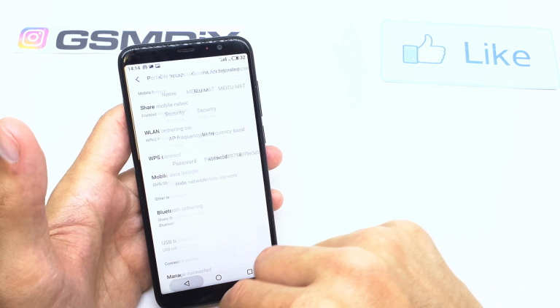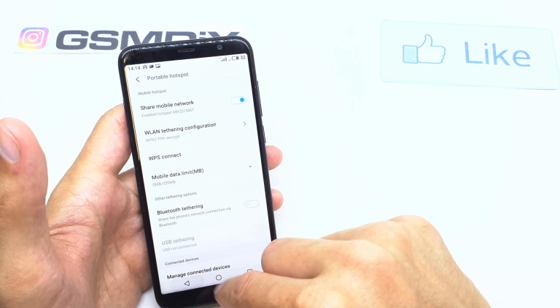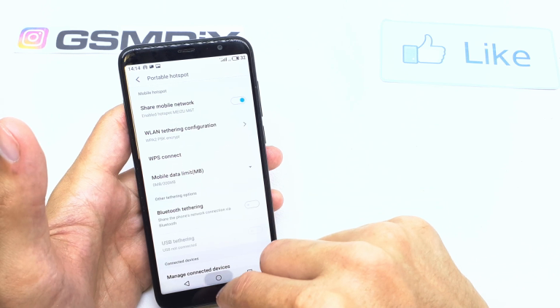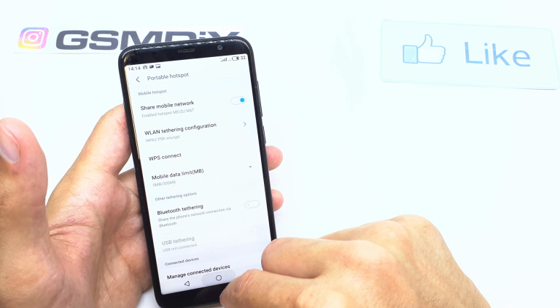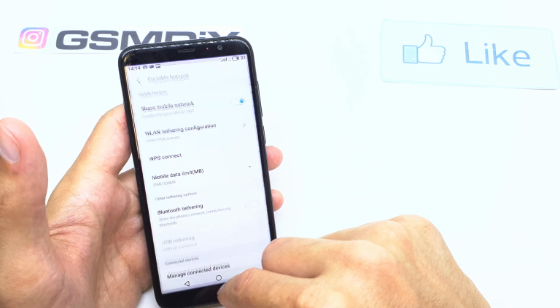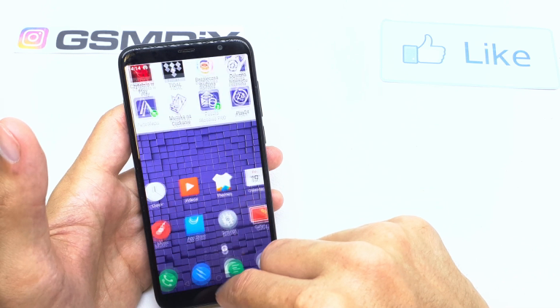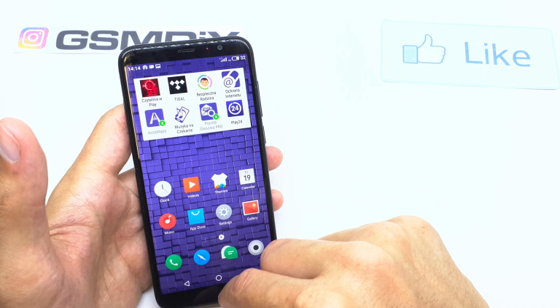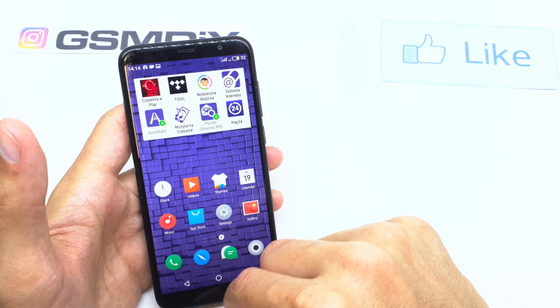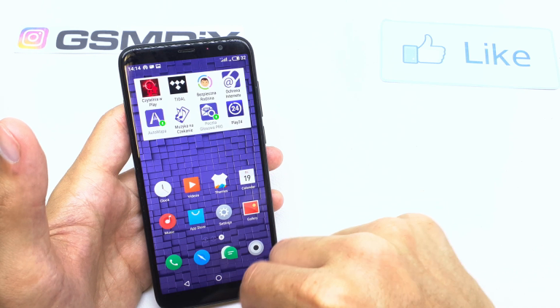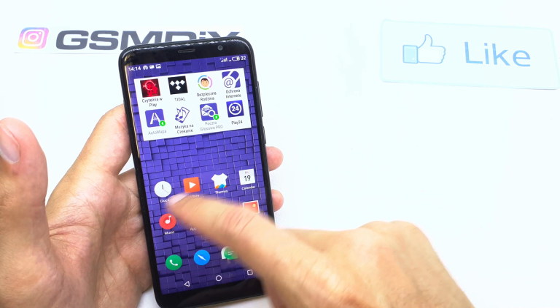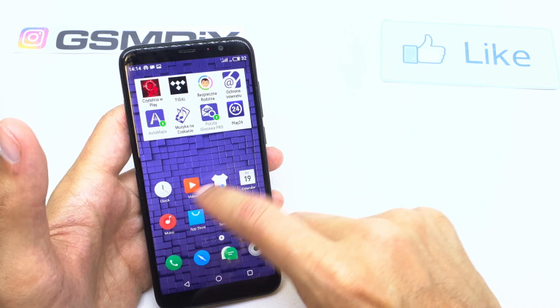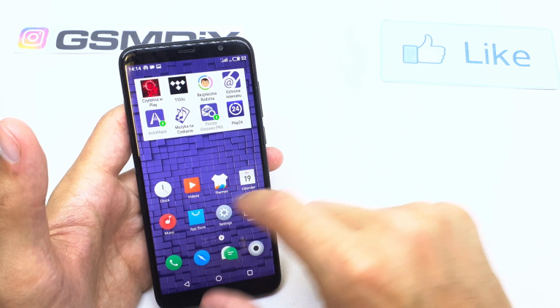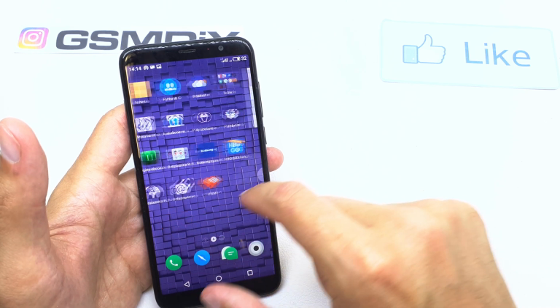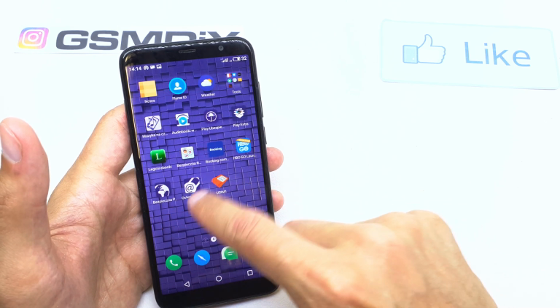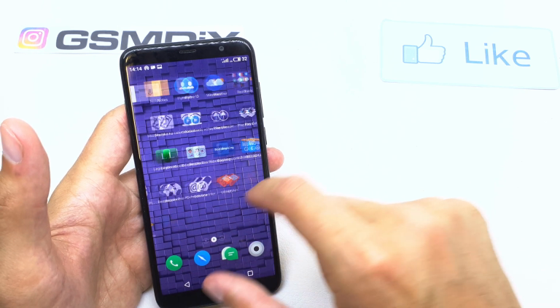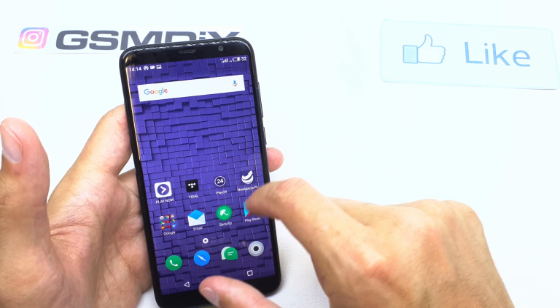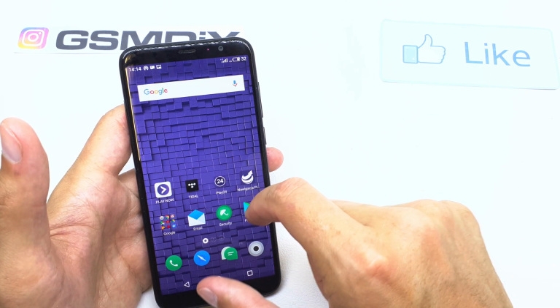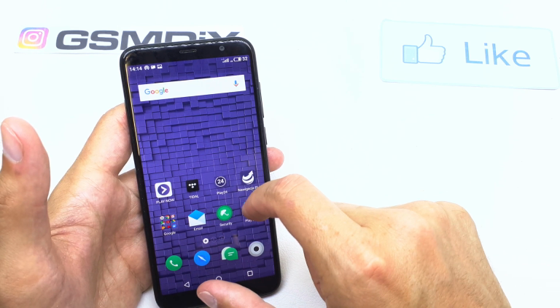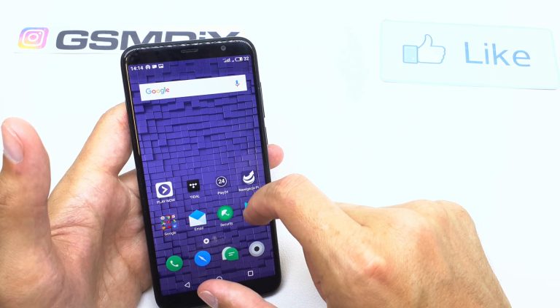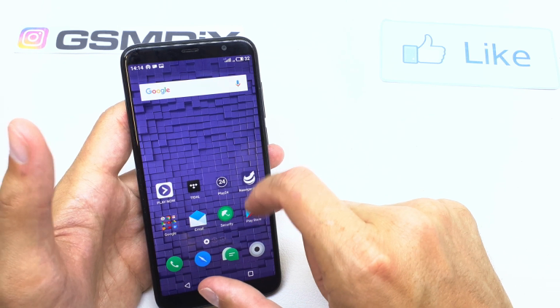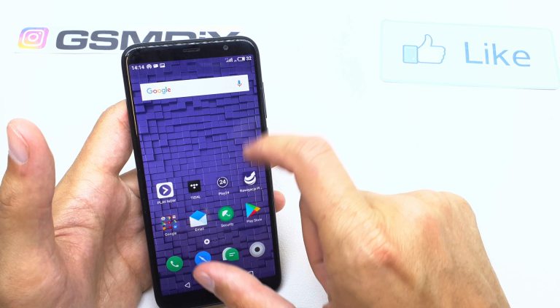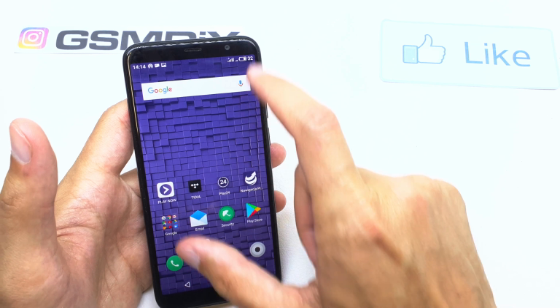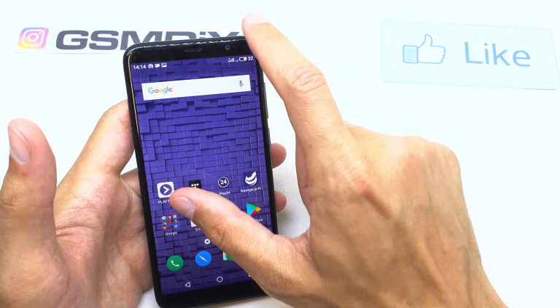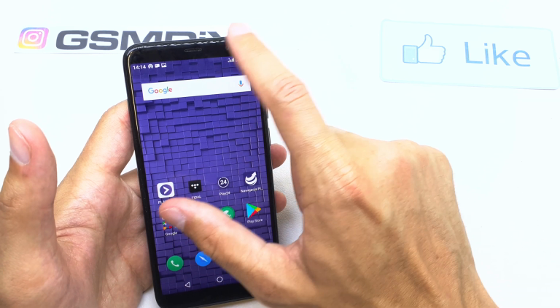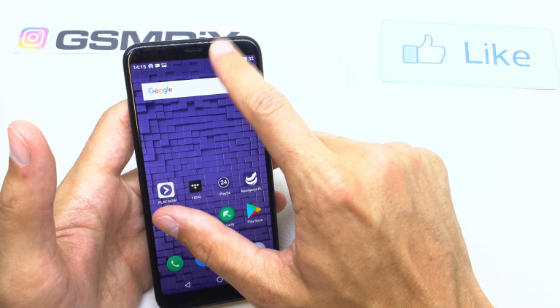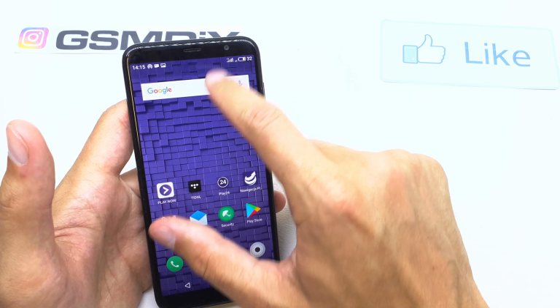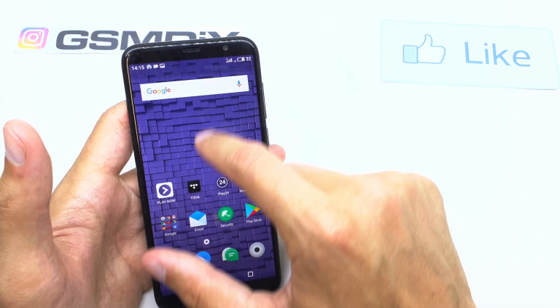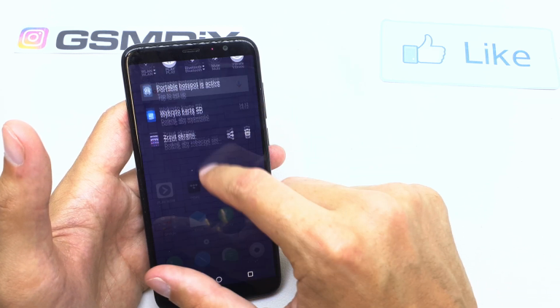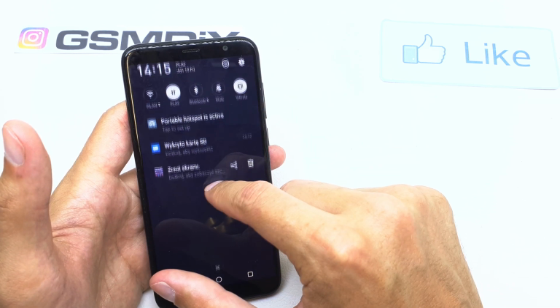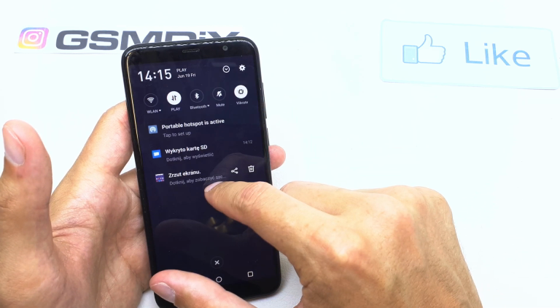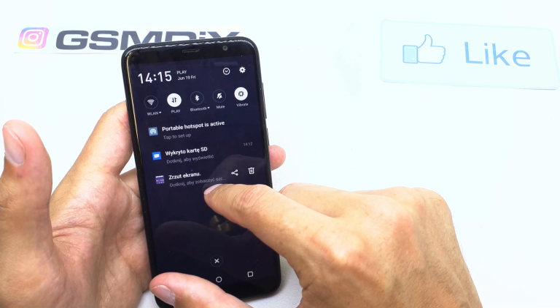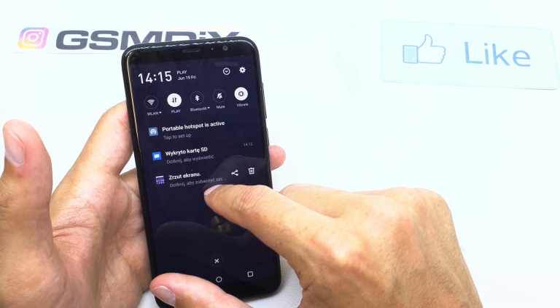That's it. Now your phone is a router, so you can connect other devices to the Wi-Fi.